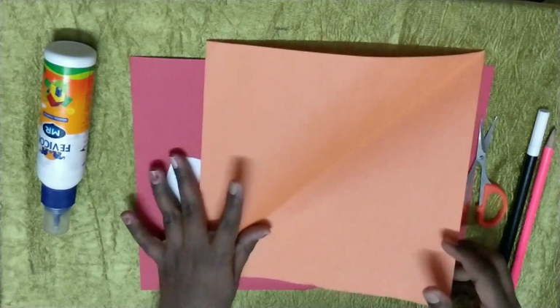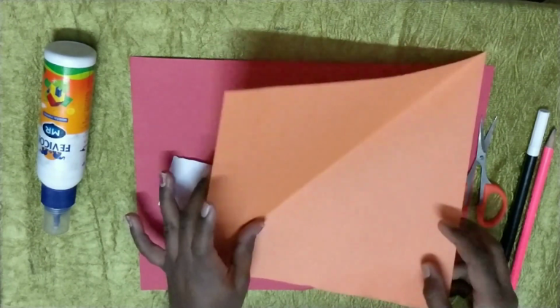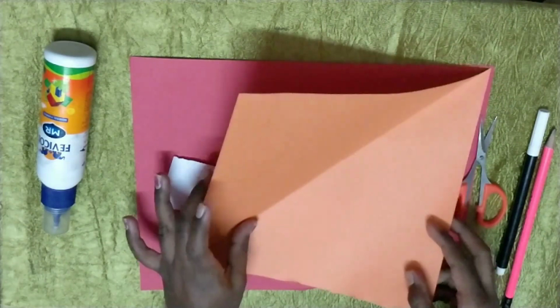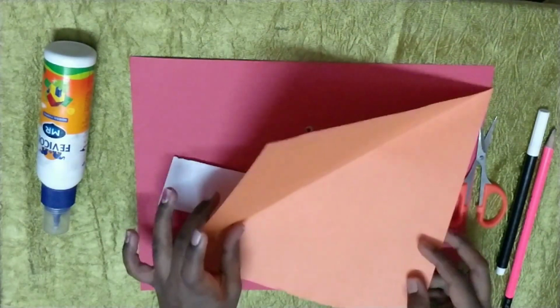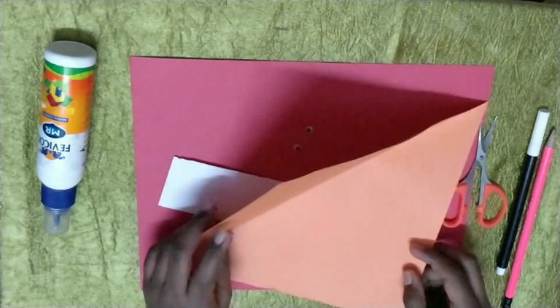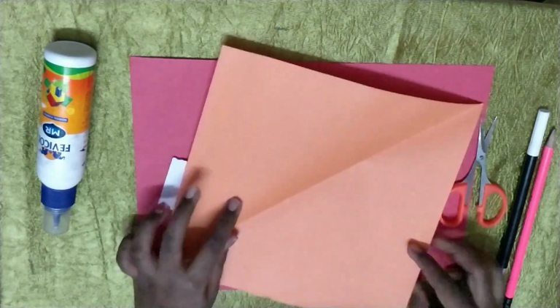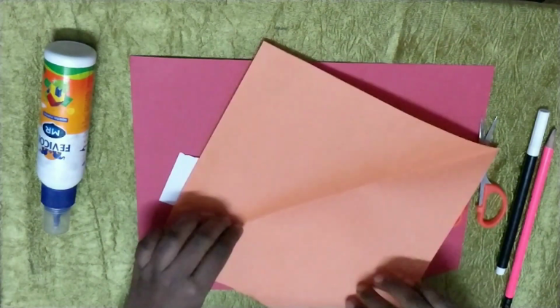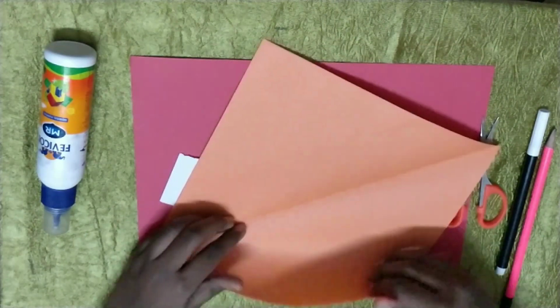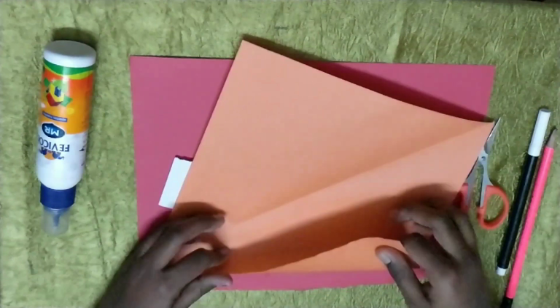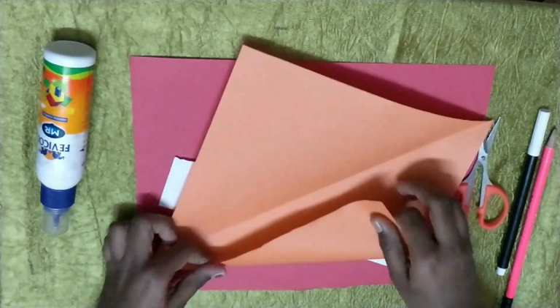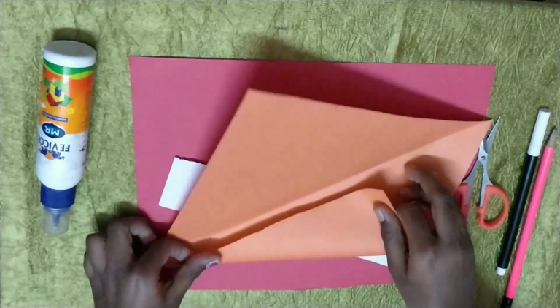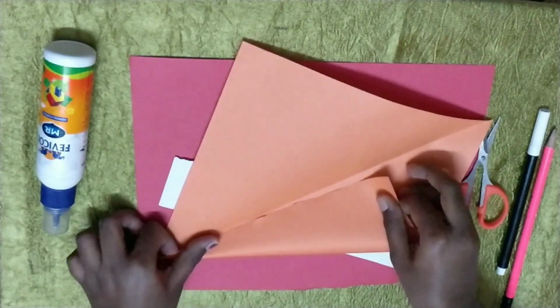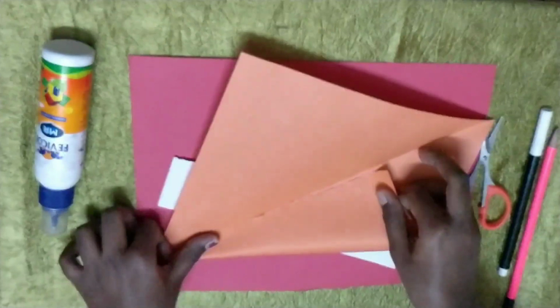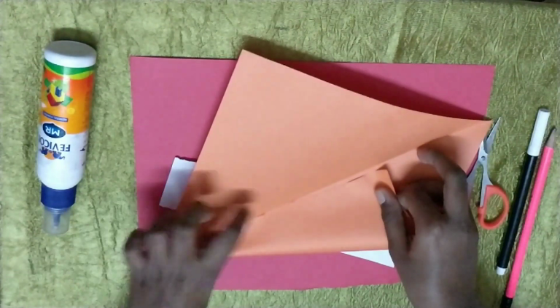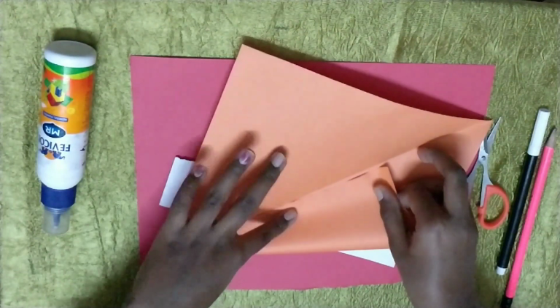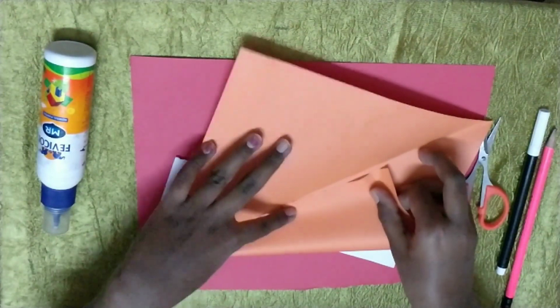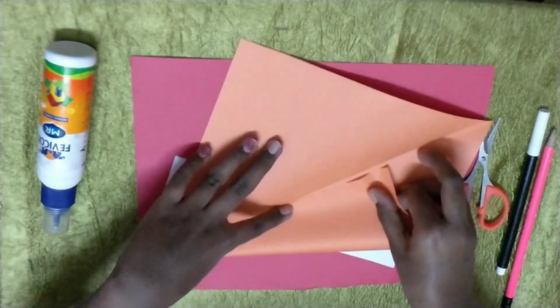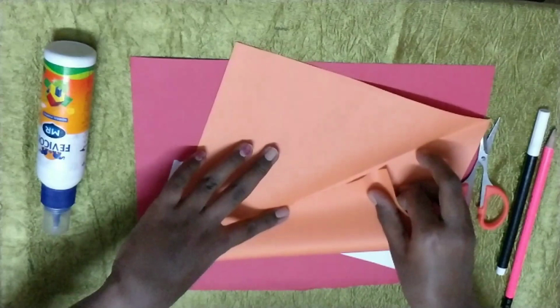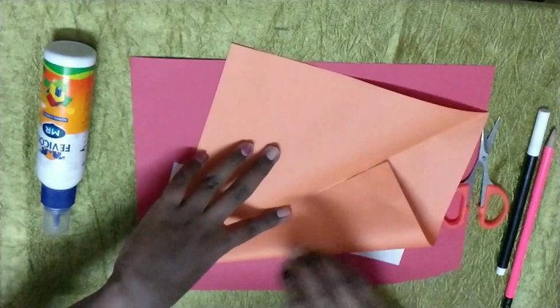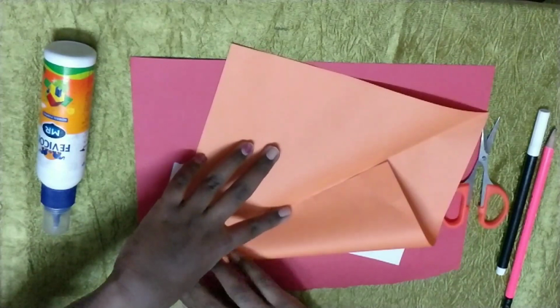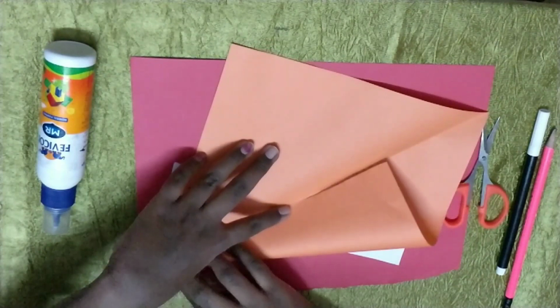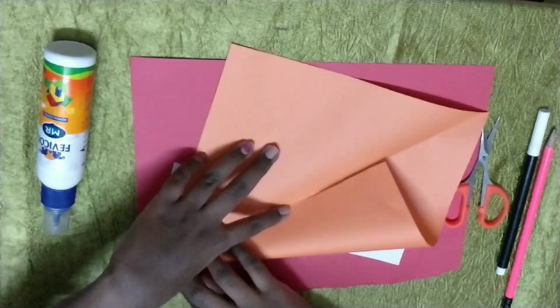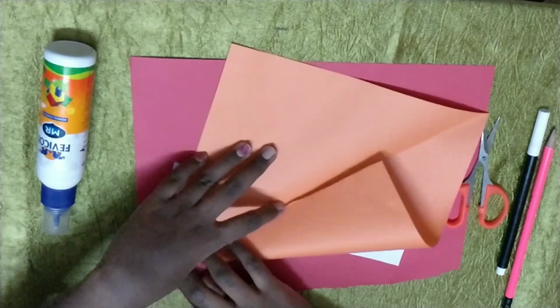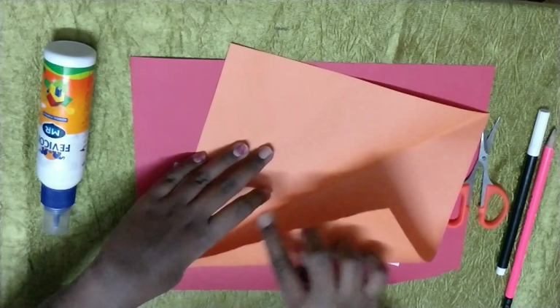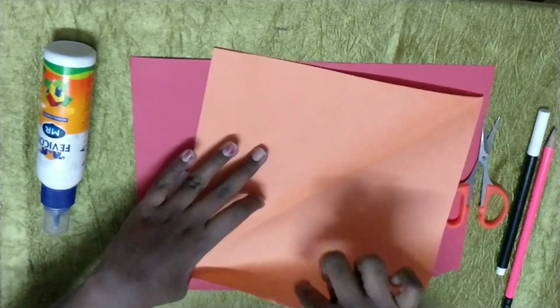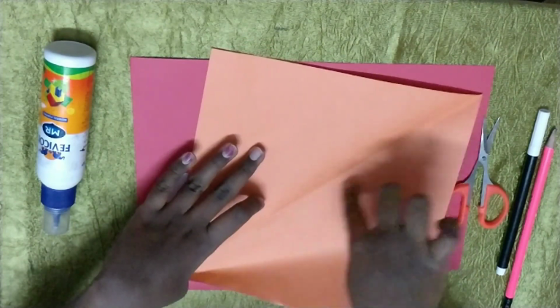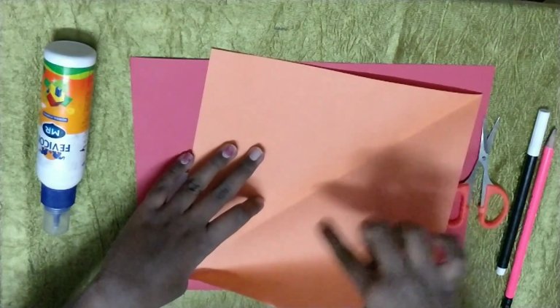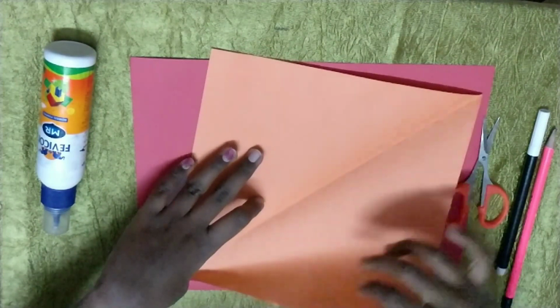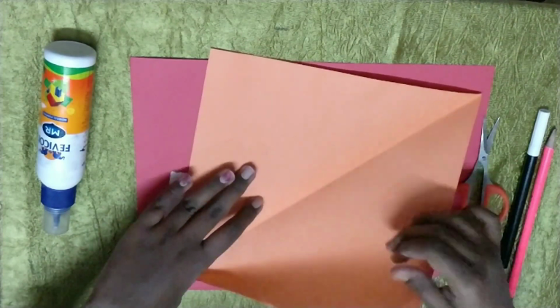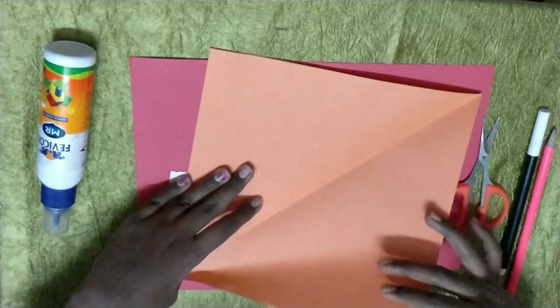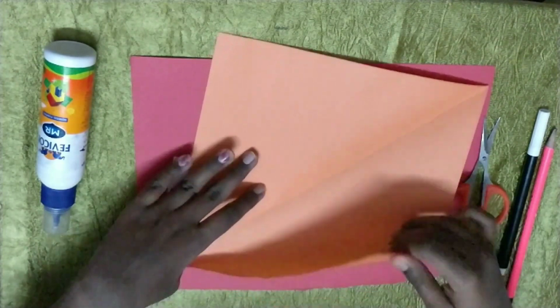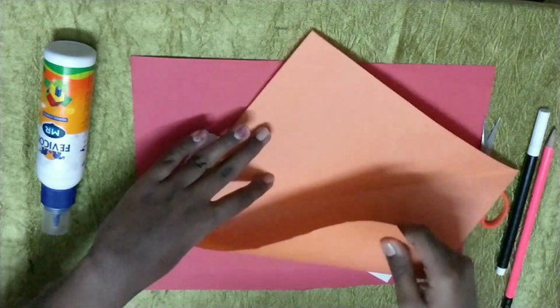Now fold it like this. You can see this line — you have to fold it to there.